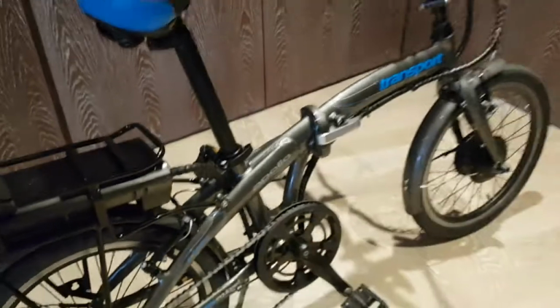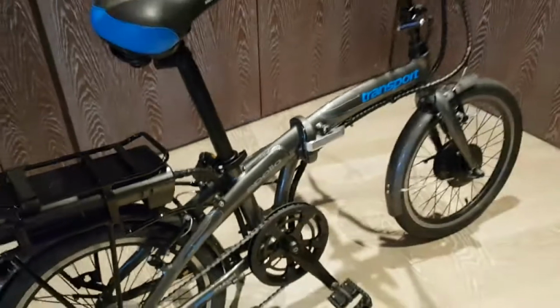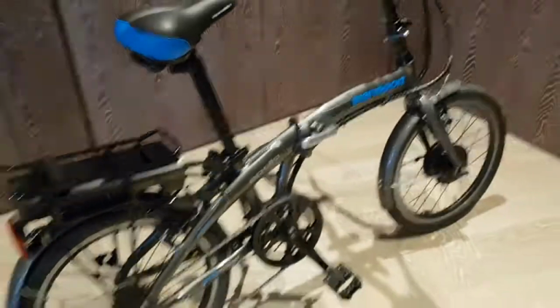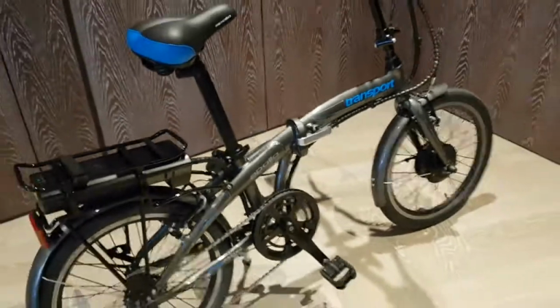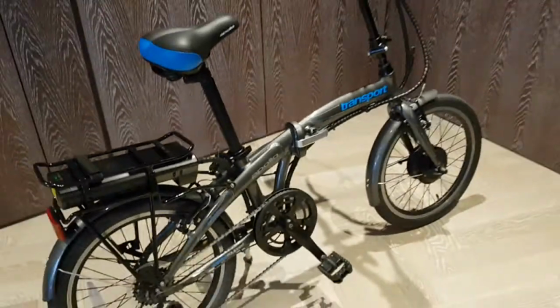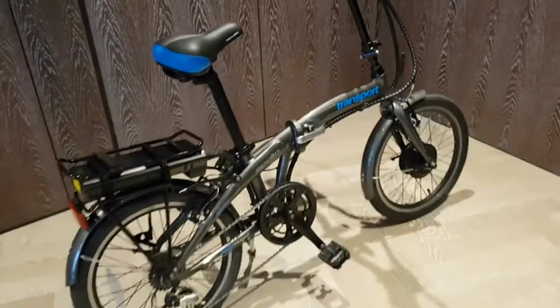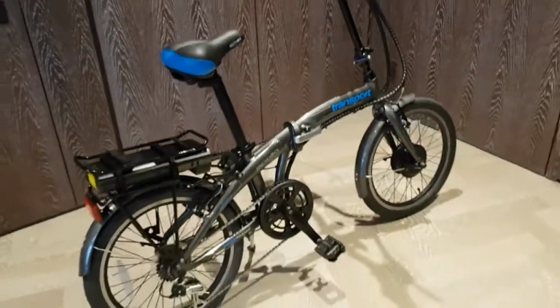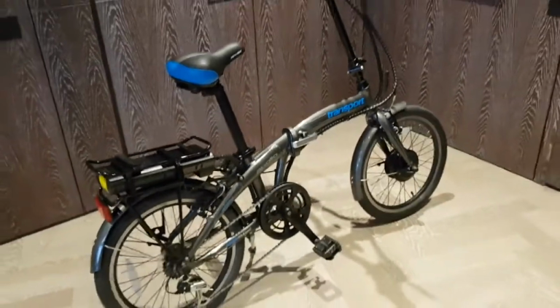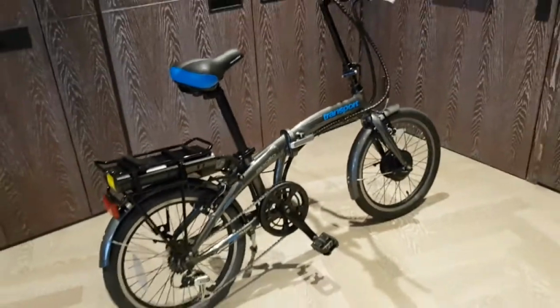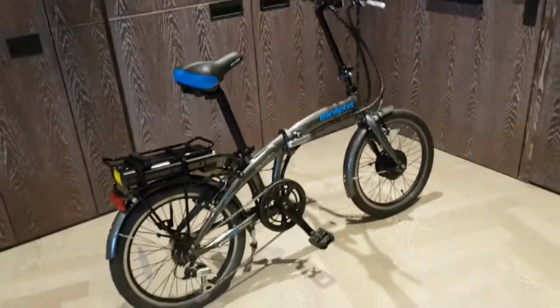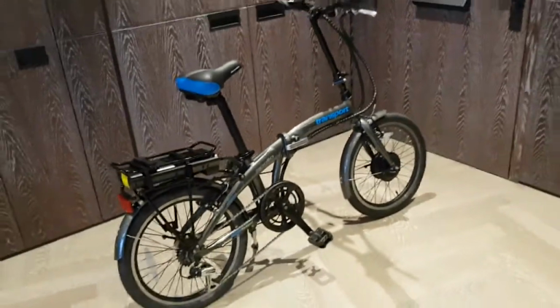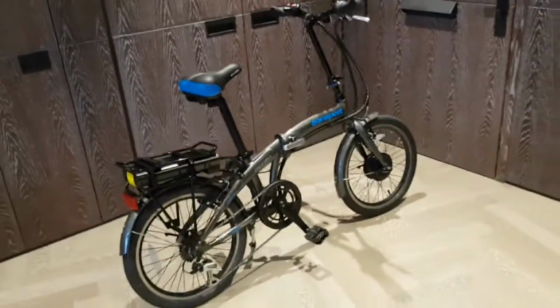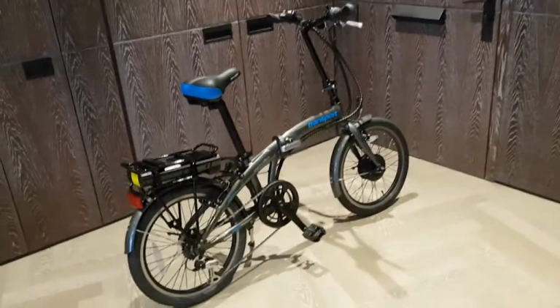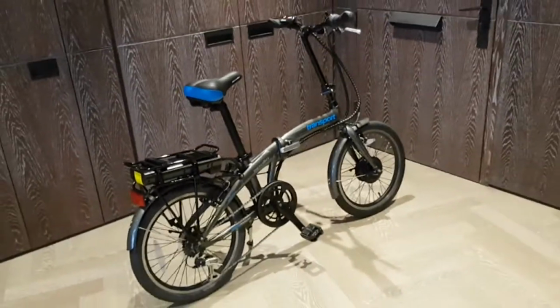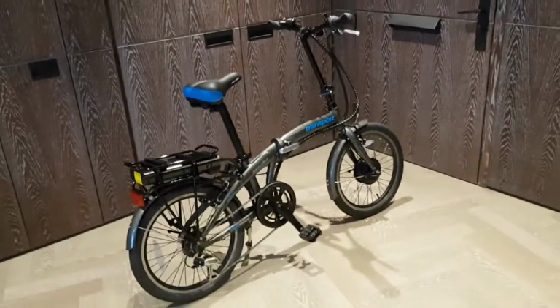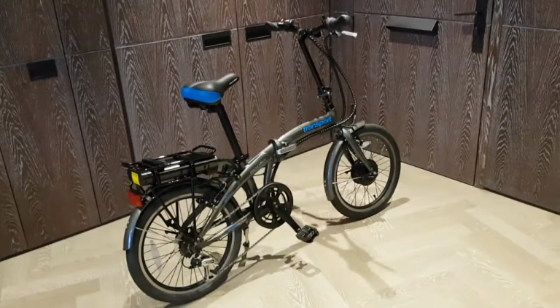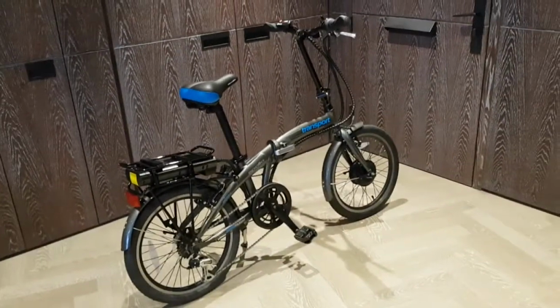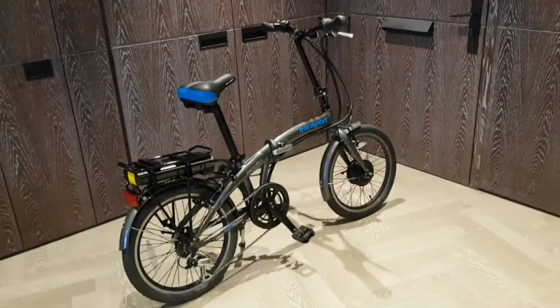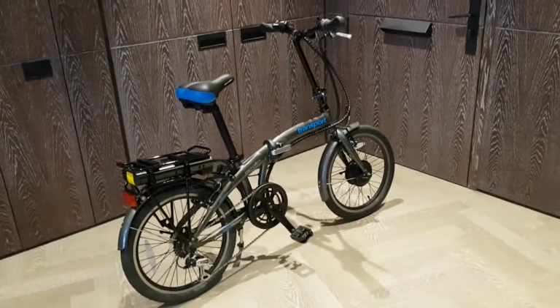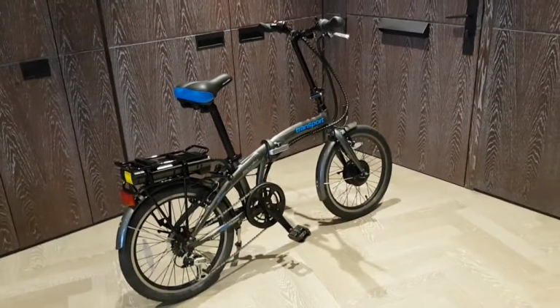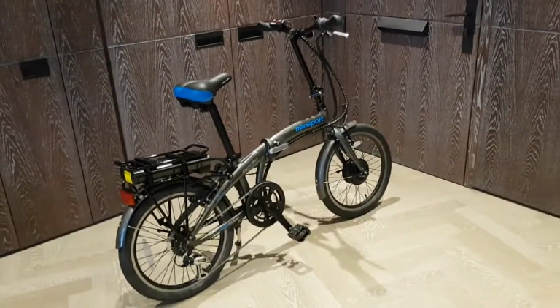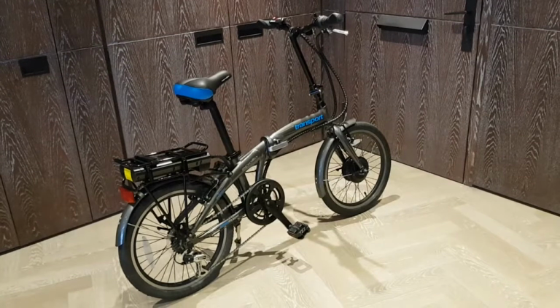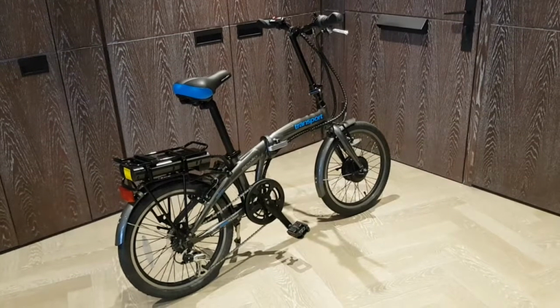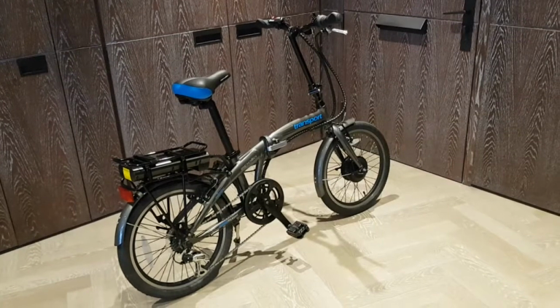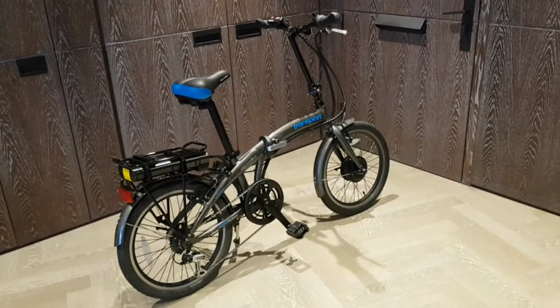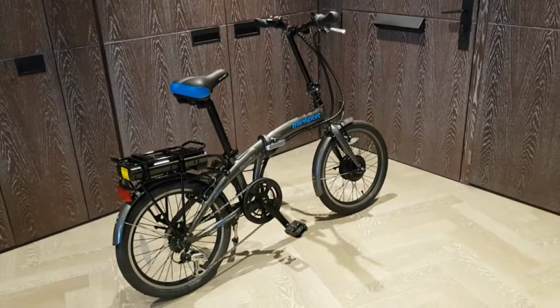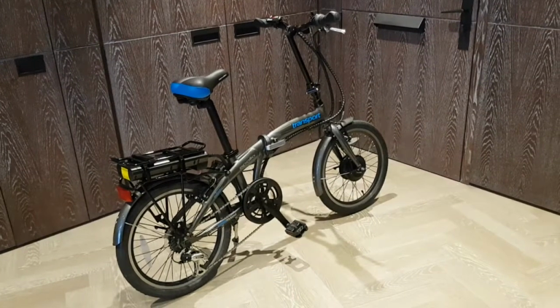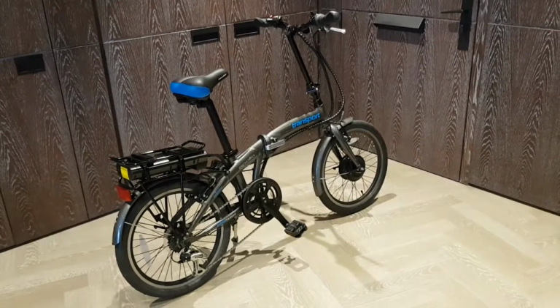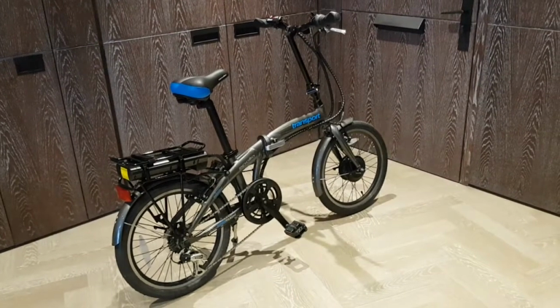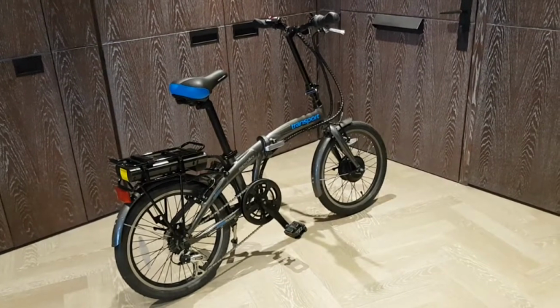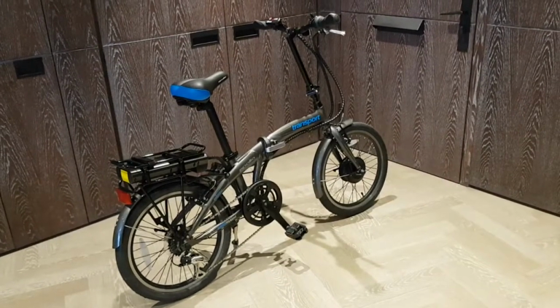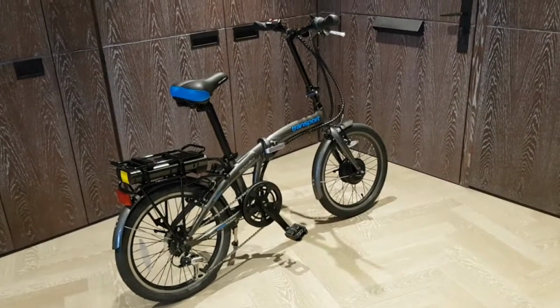So all in all, this Transport Folding e-bike is quite nice. It's got lots of little features and it's about £800 in the UK.